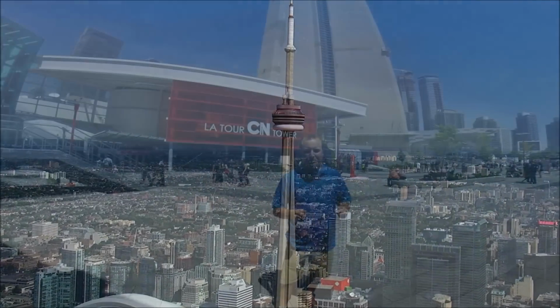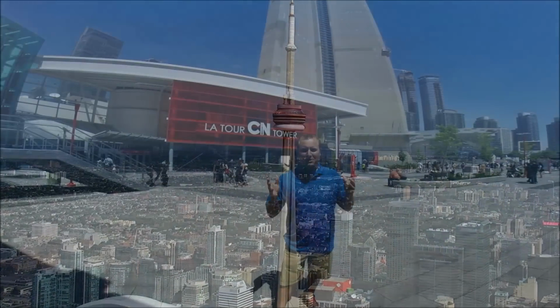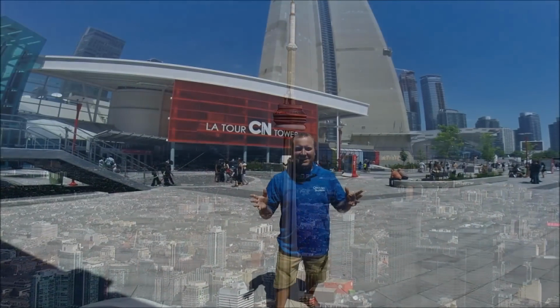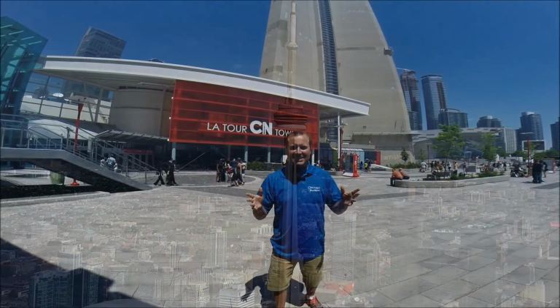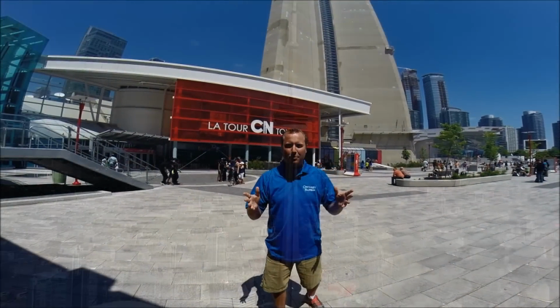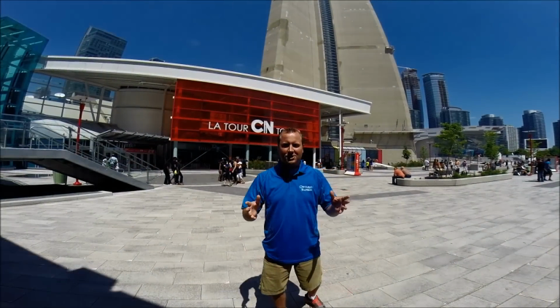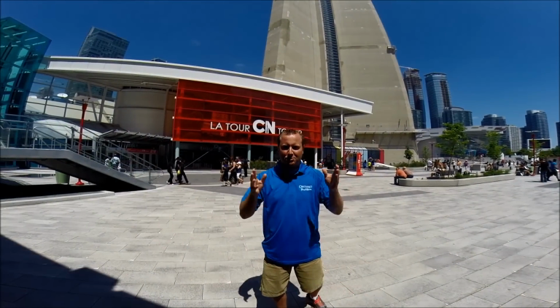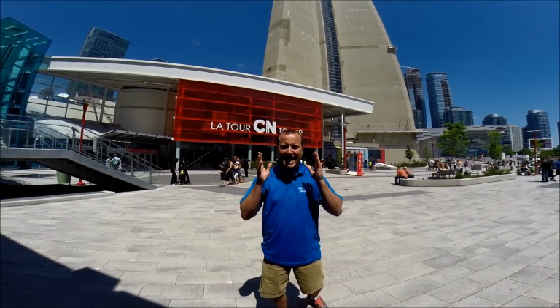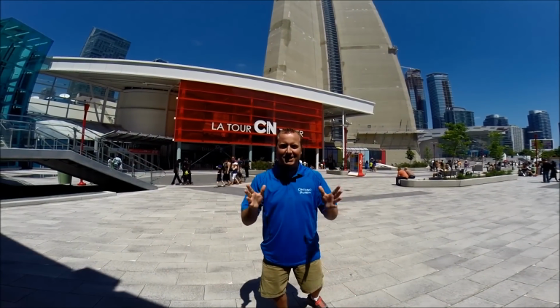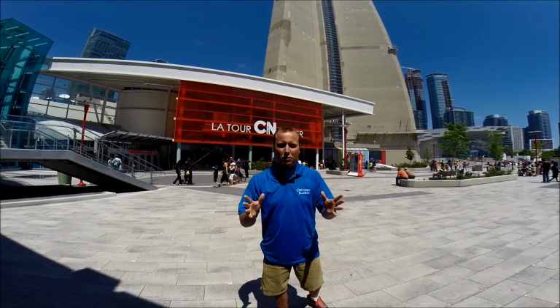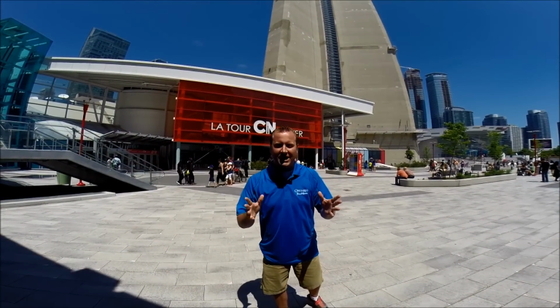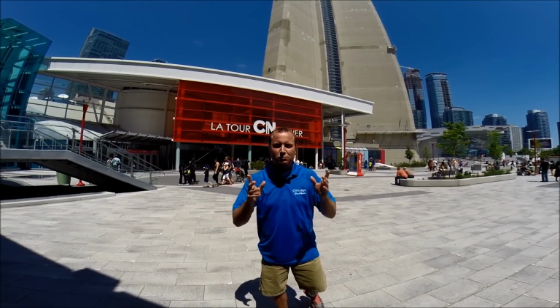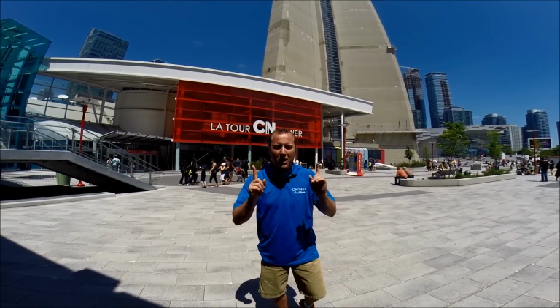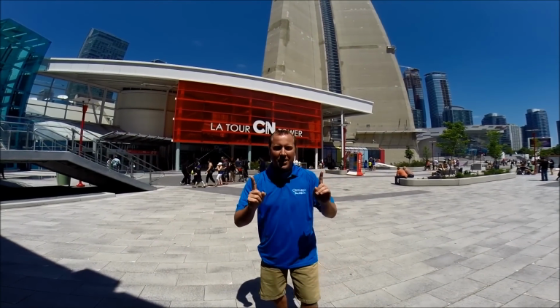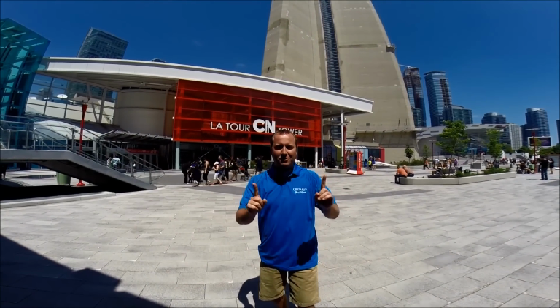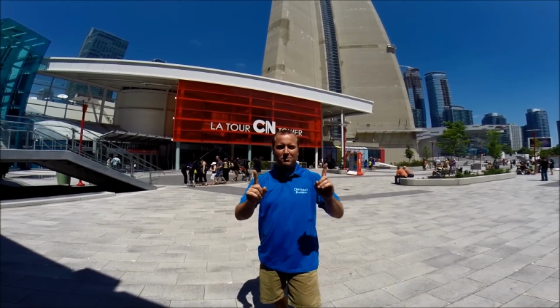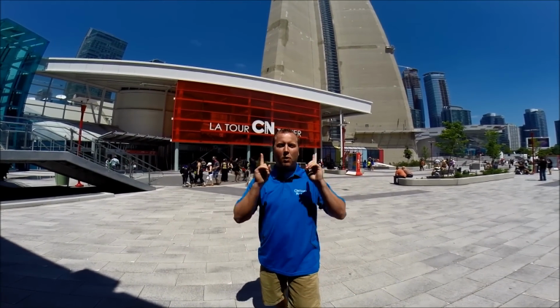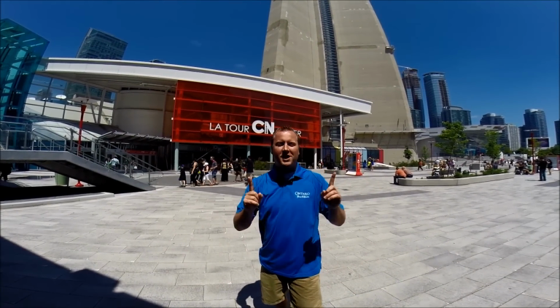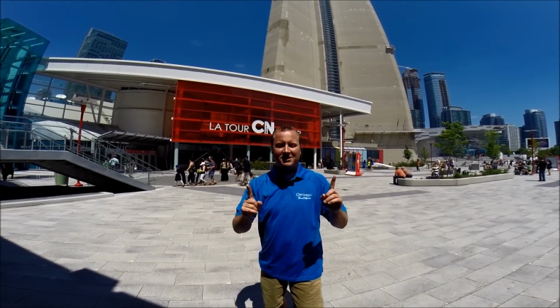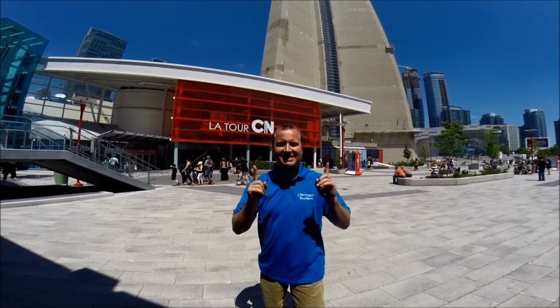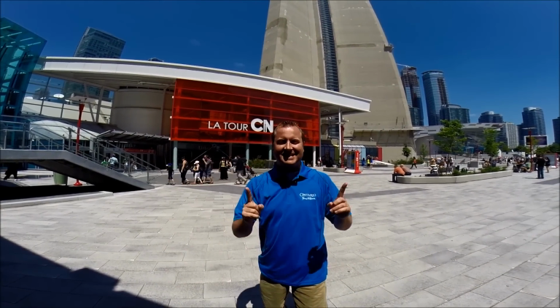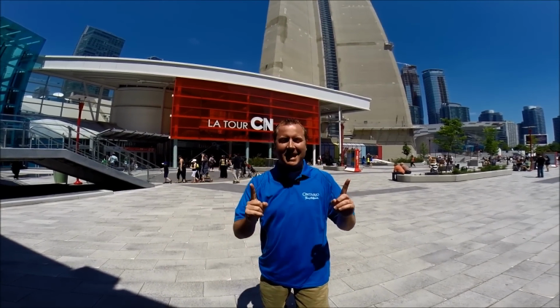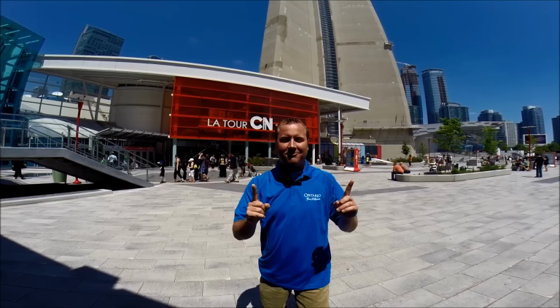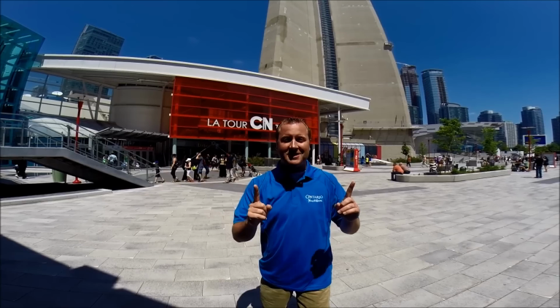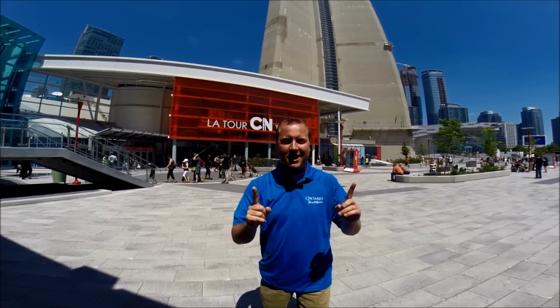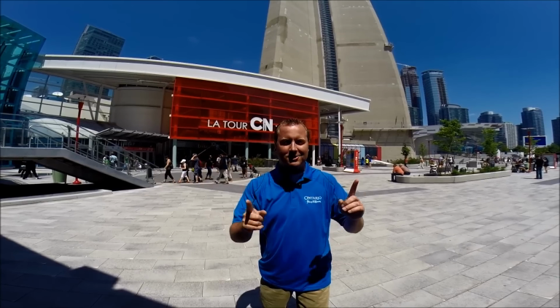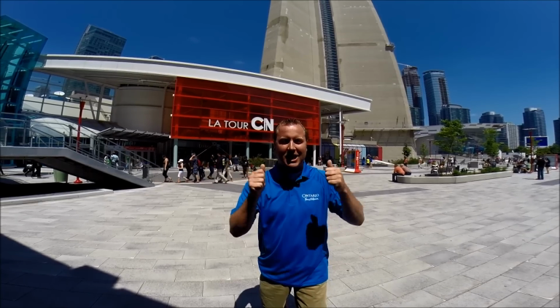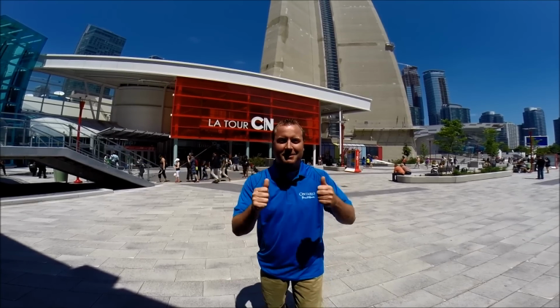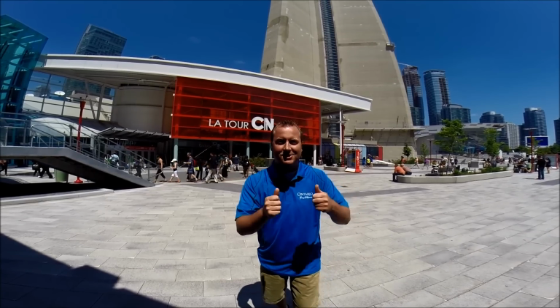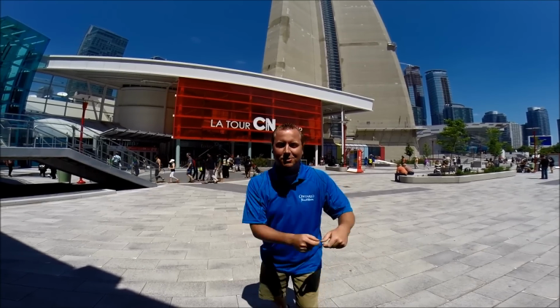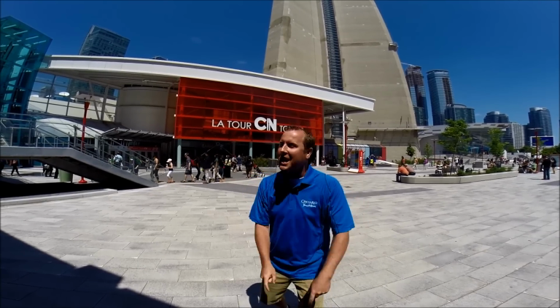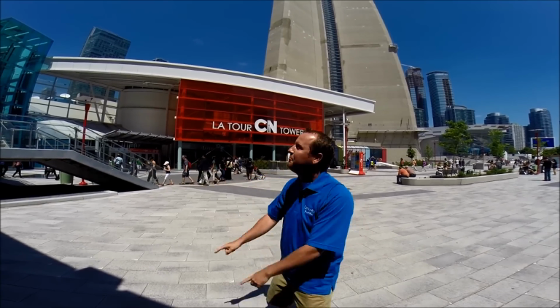We're here at the CN Tower to do the Edge Walk. It's 1,168 feet in the air, so time to get suited up.